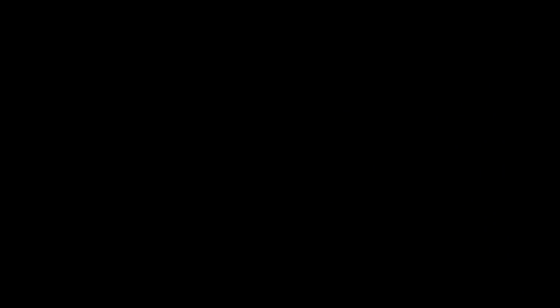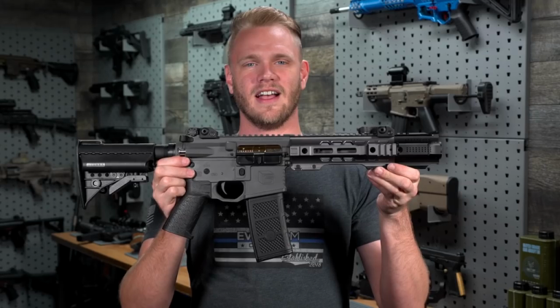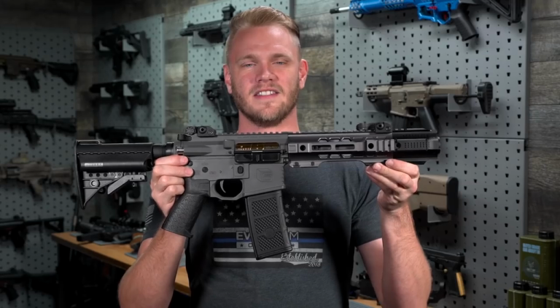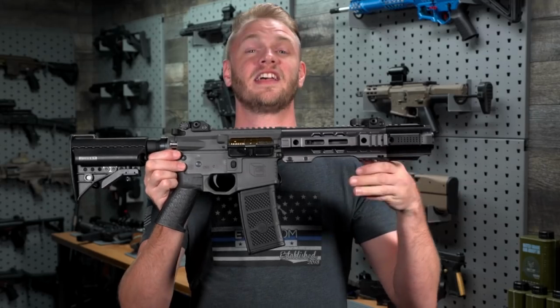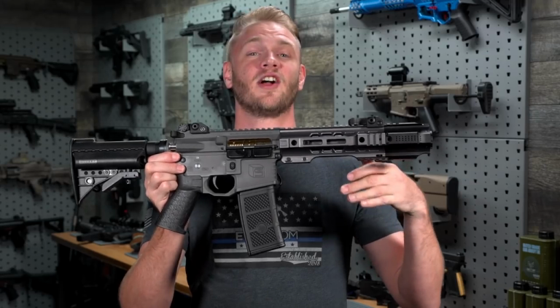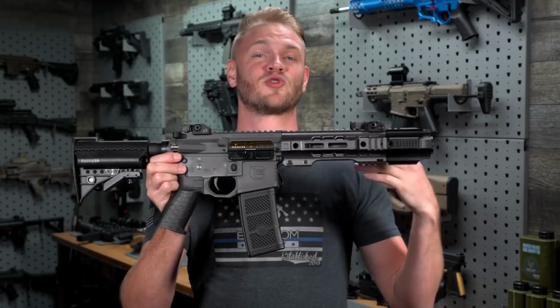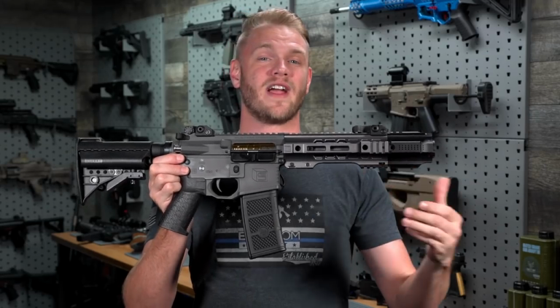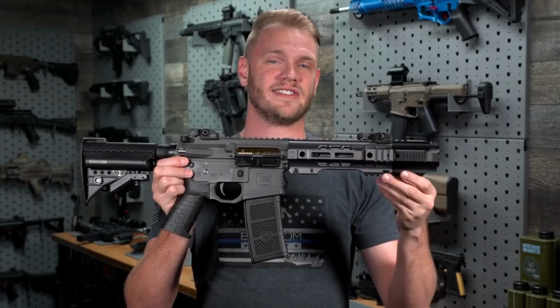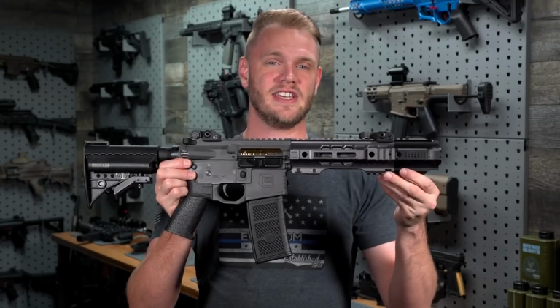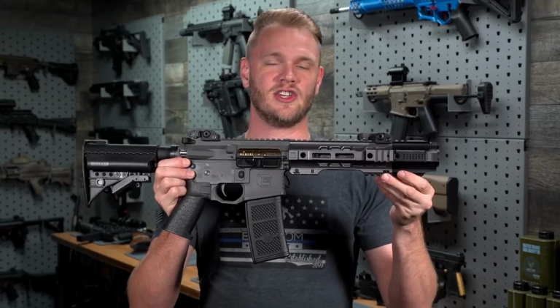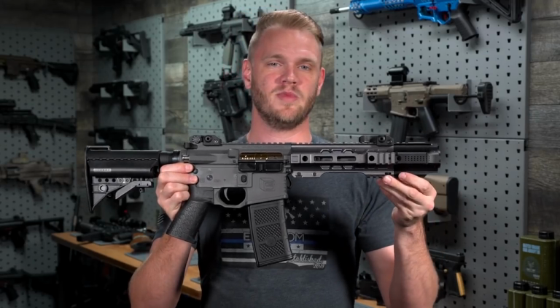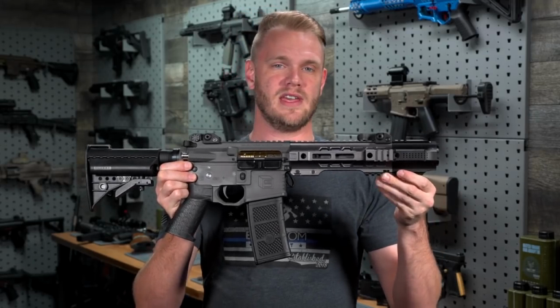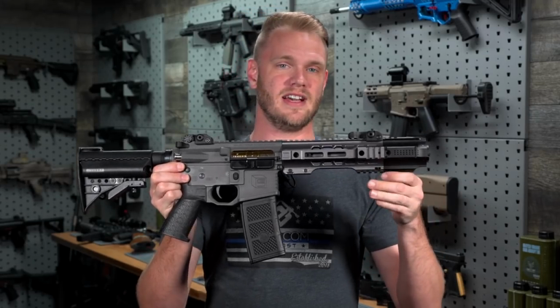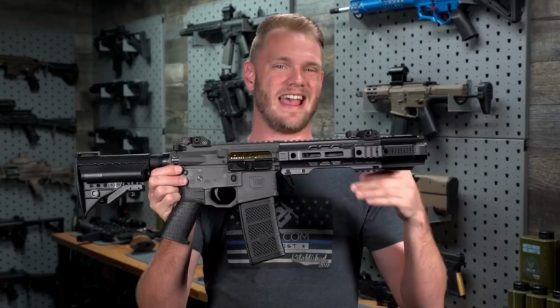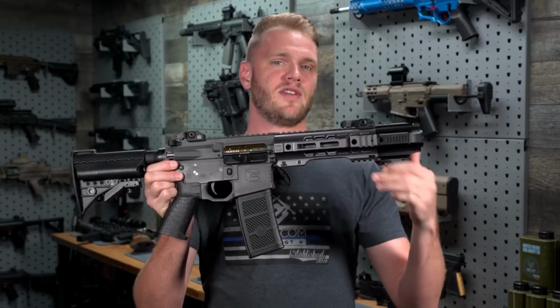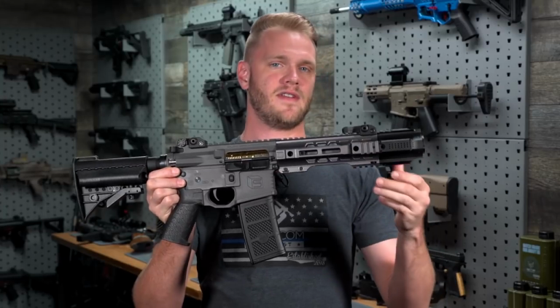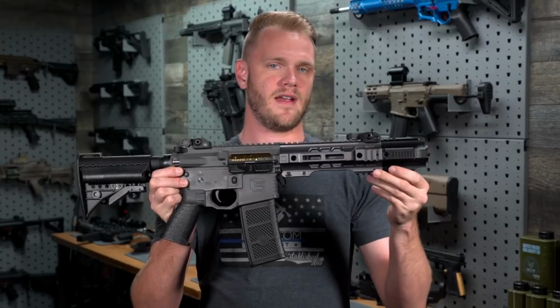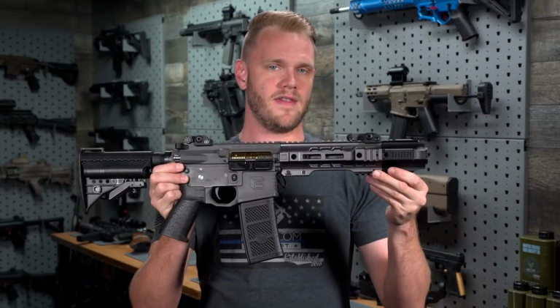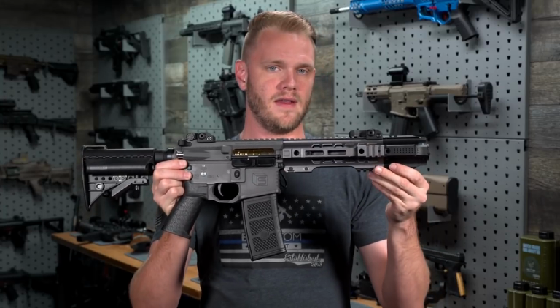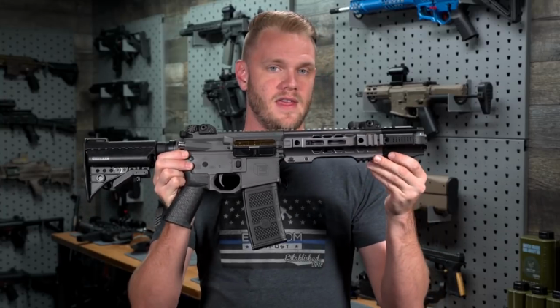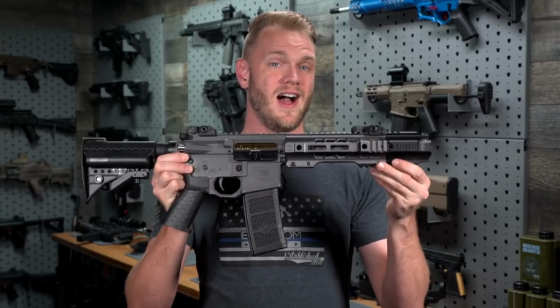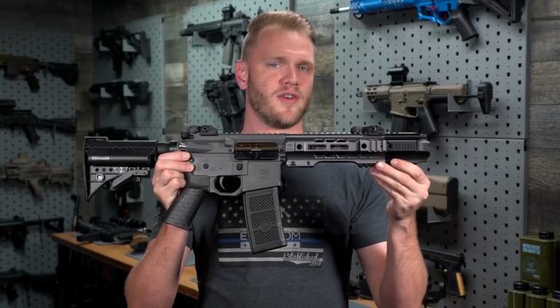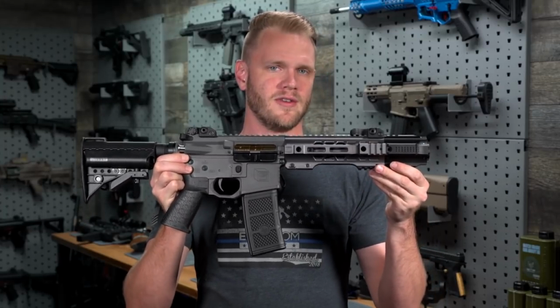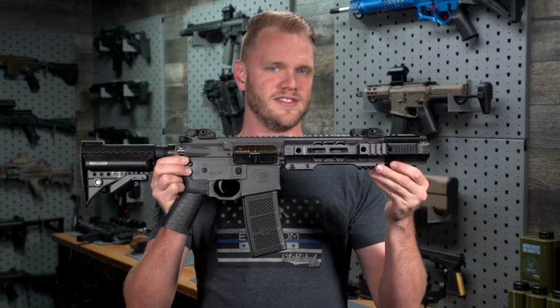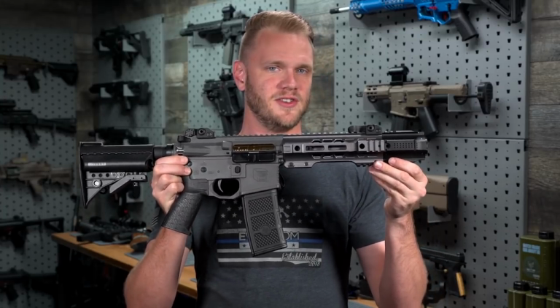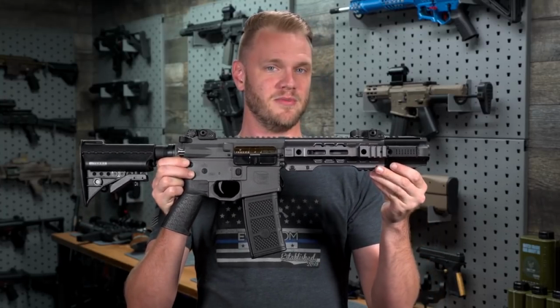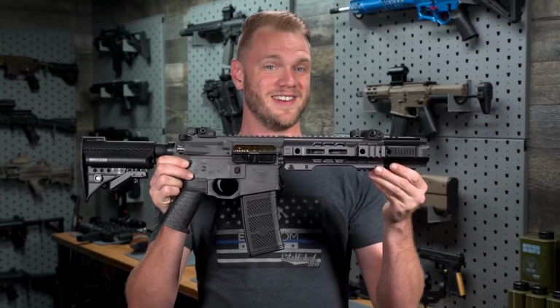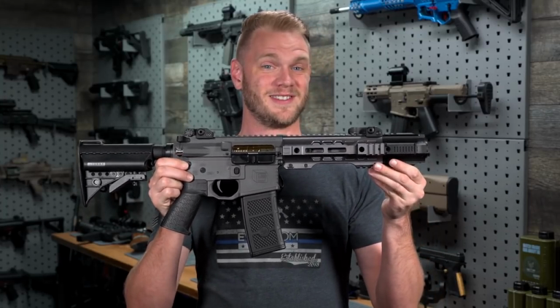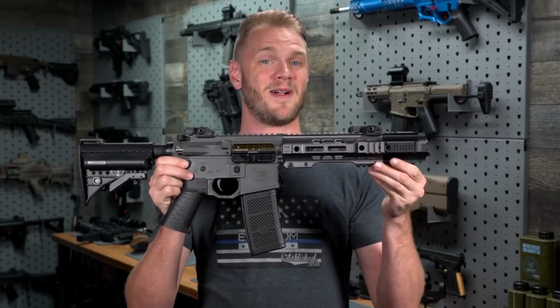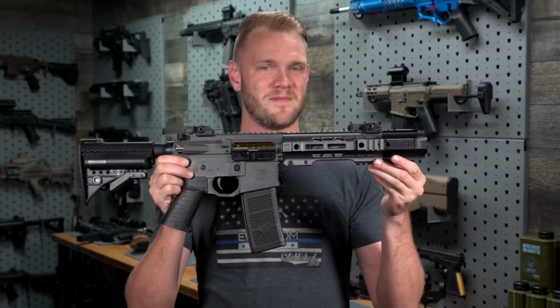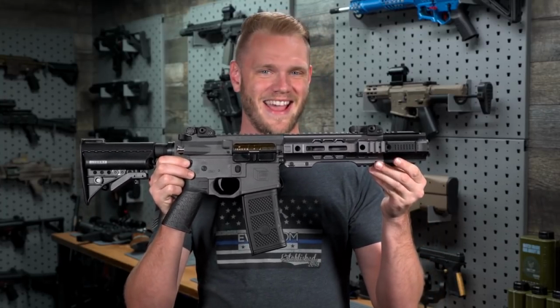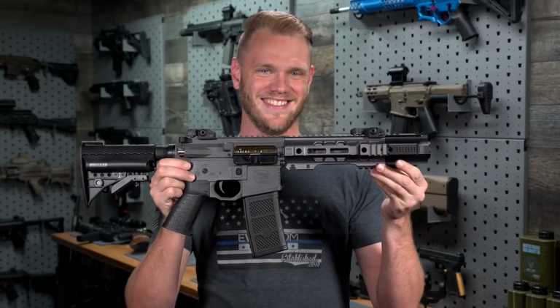The Salient Arms Gray CQB does everything that the other Grays do, but in a smaller package.